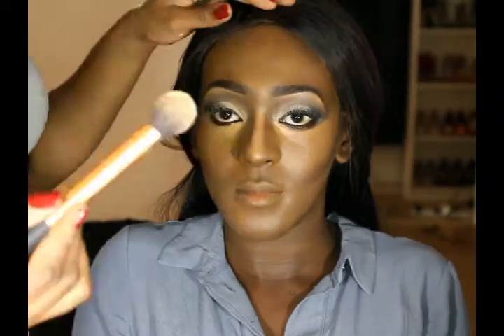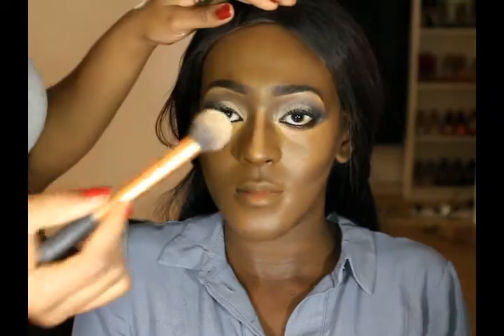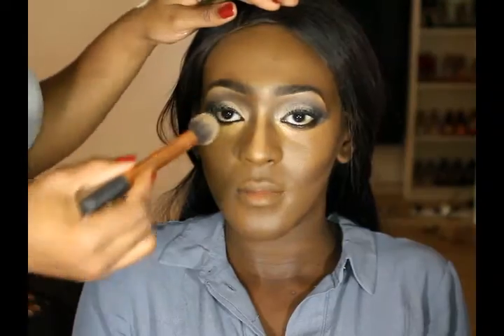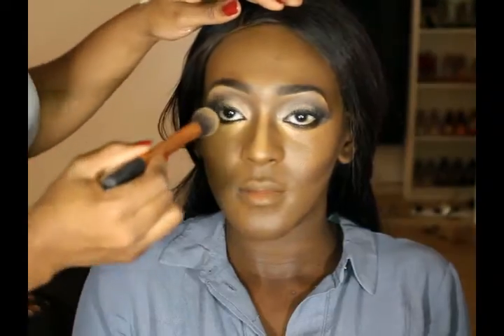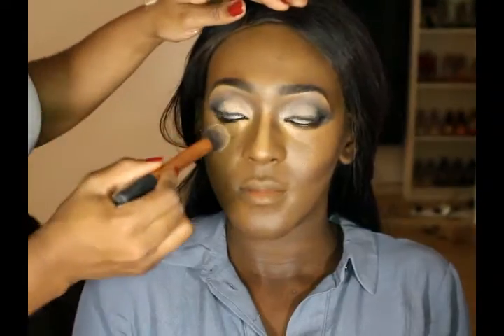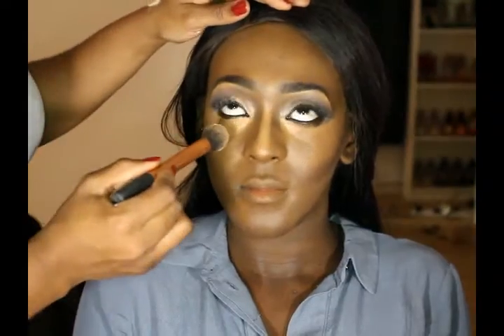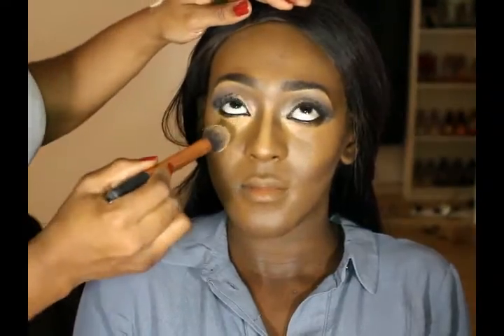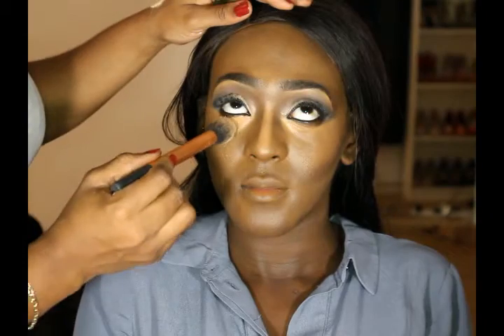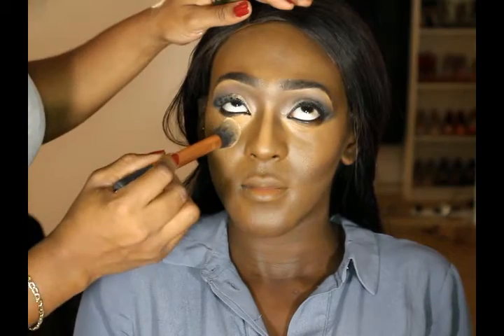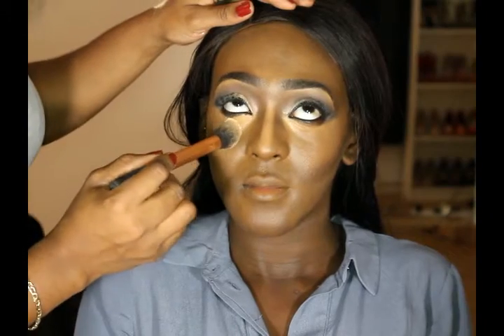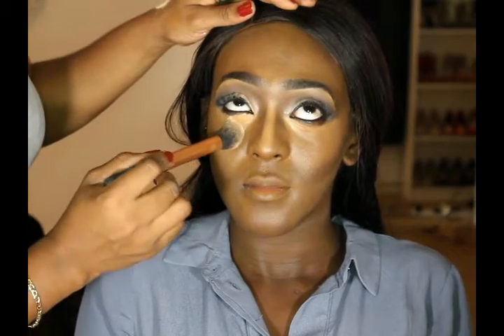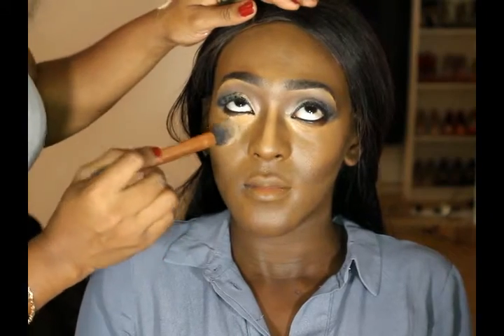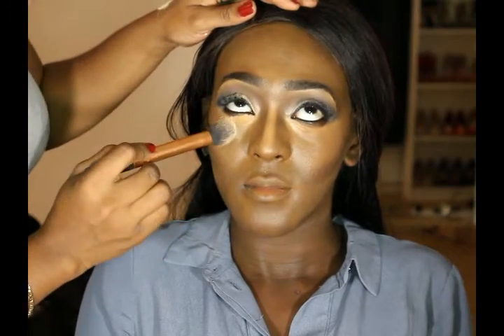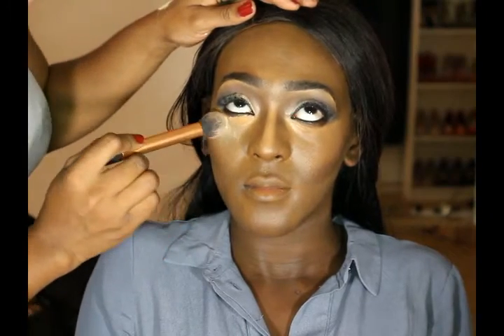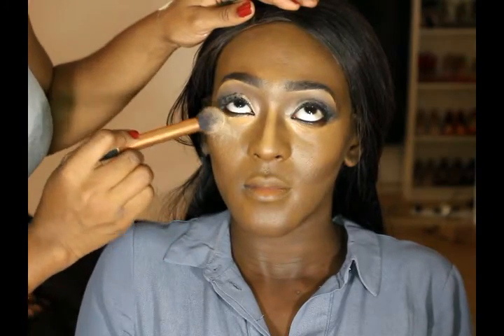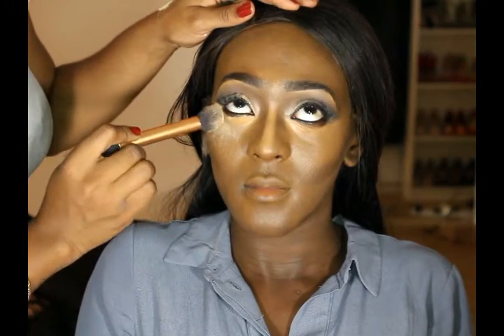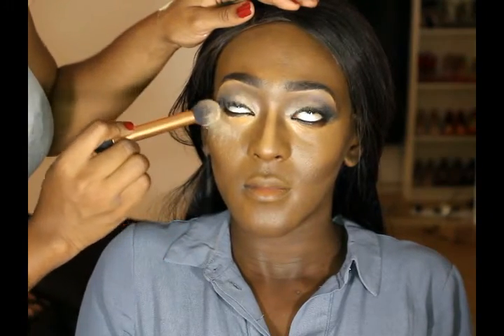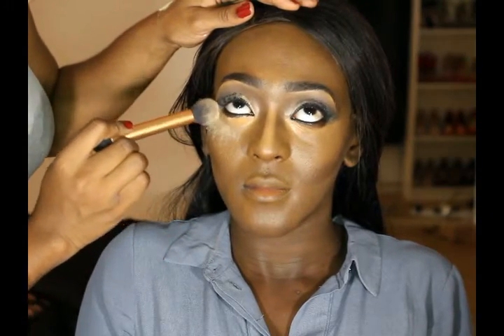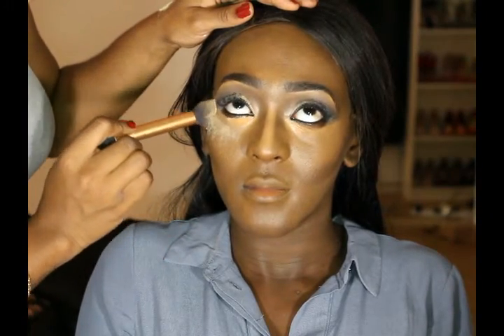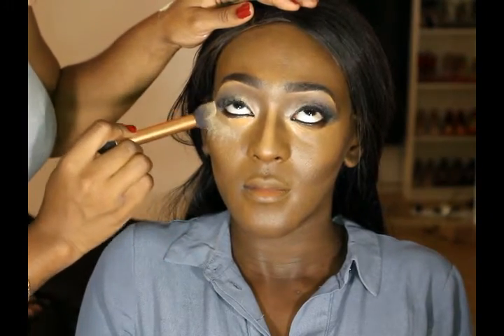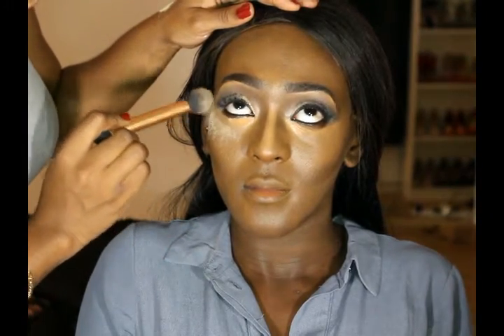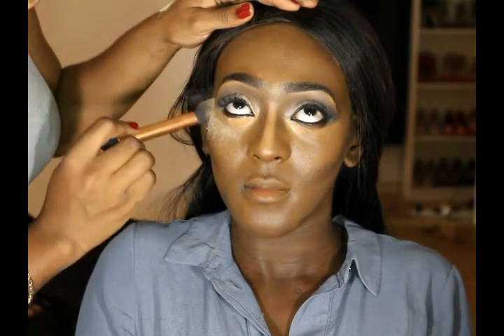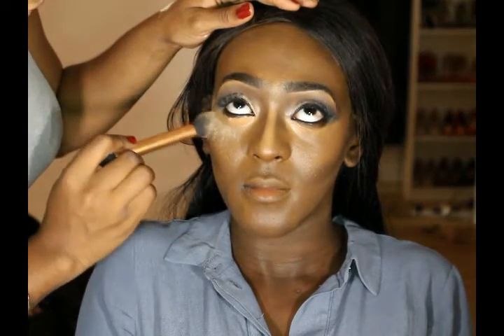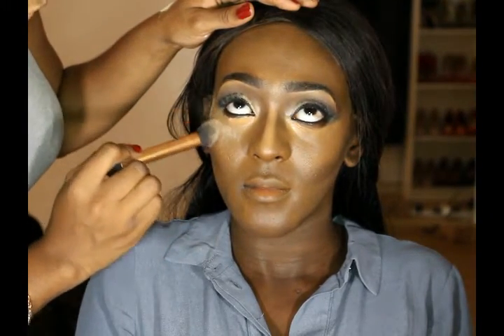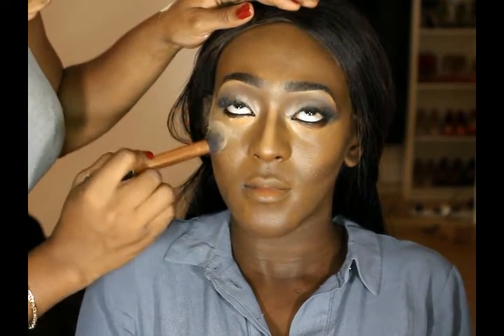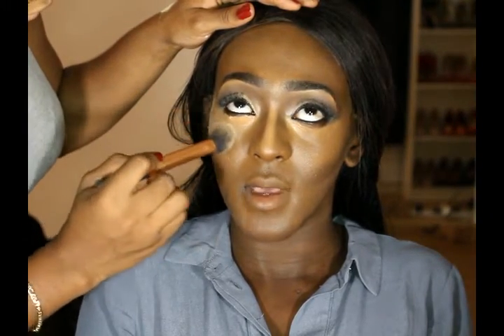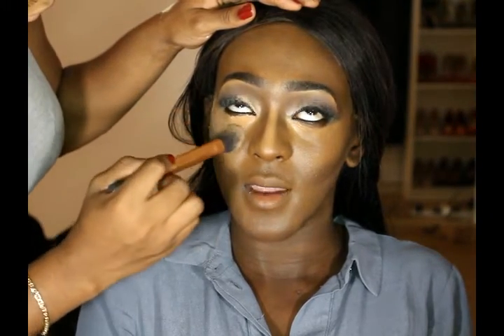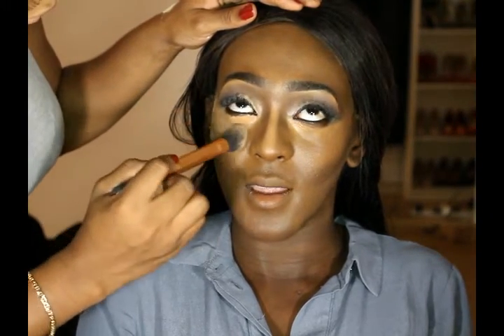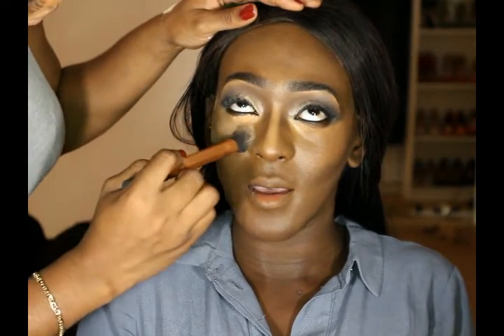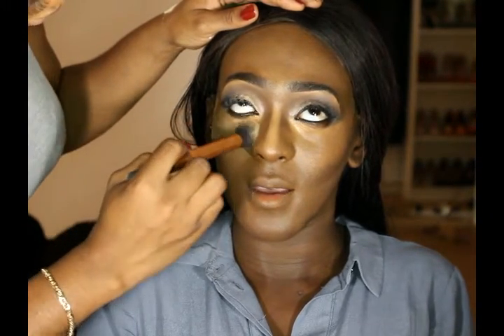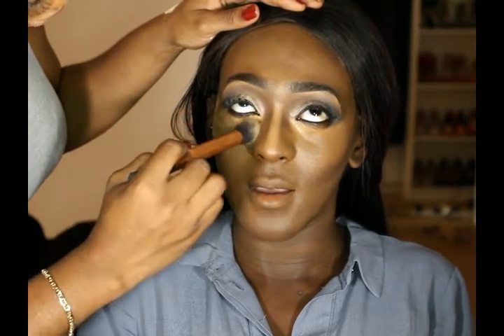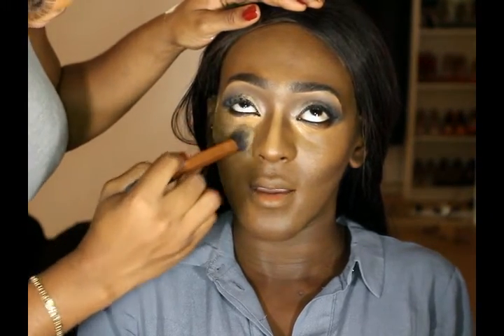To set the highlight I'm just going in with the NYX Banana Powder and just applying it on the parts of her face I've highlighted.